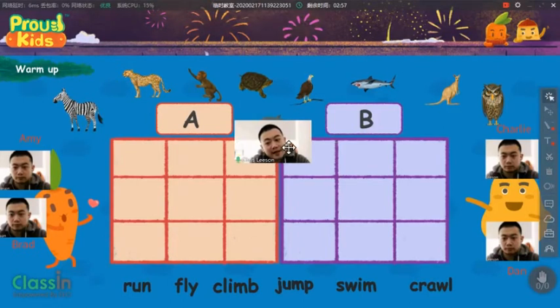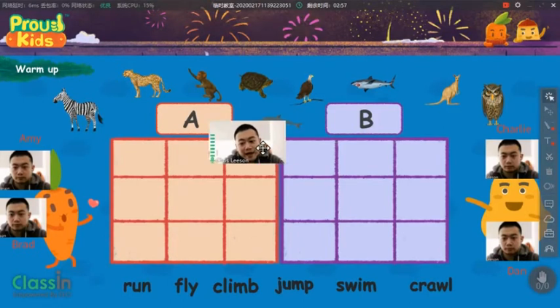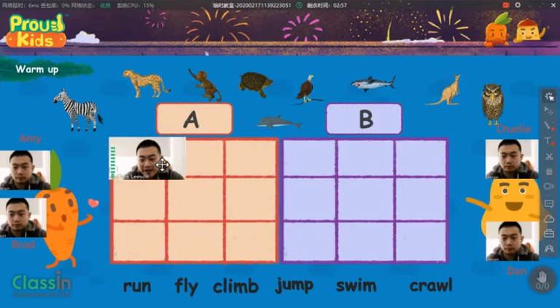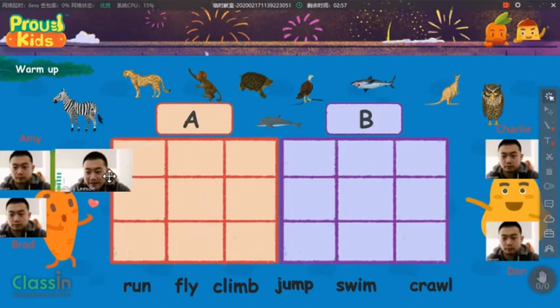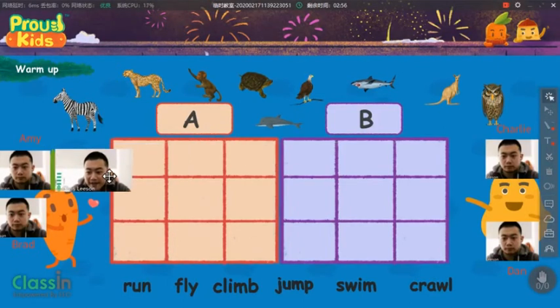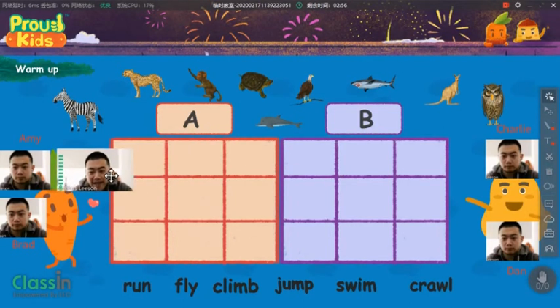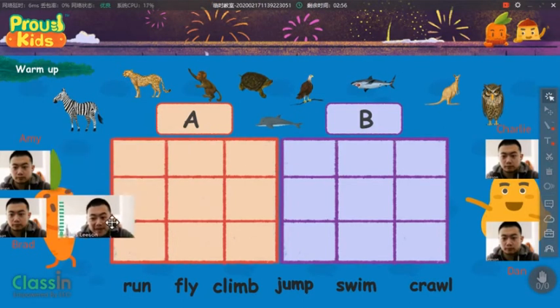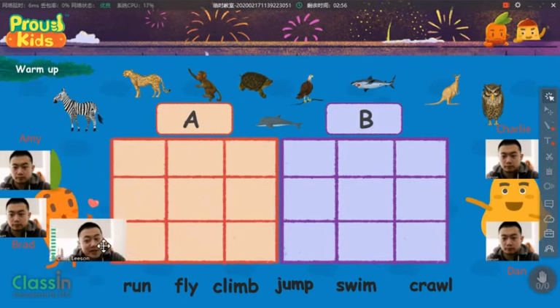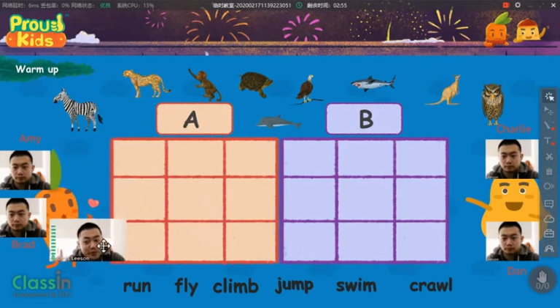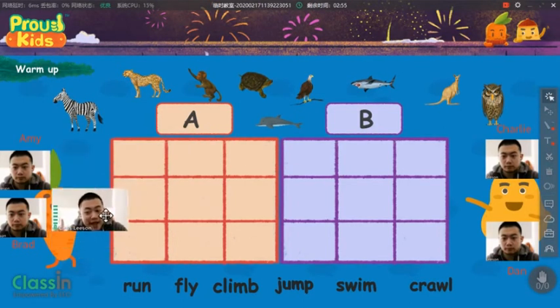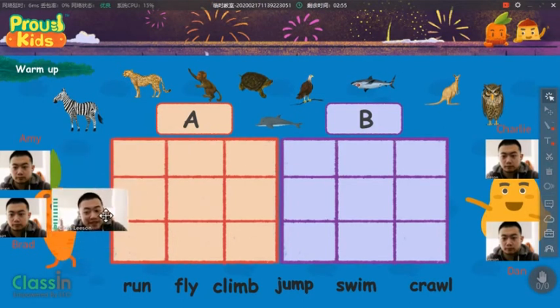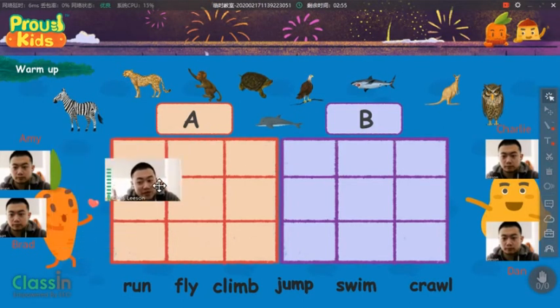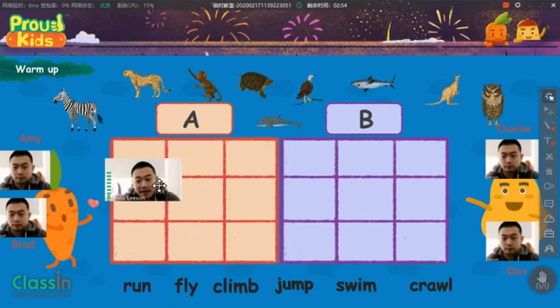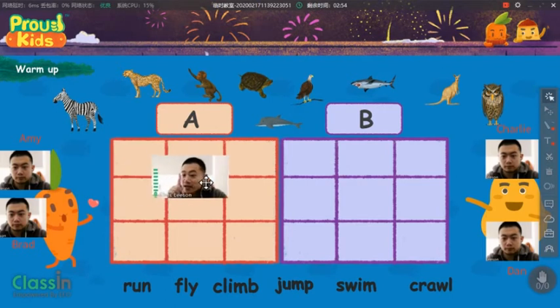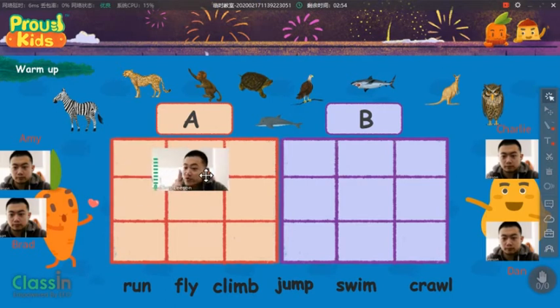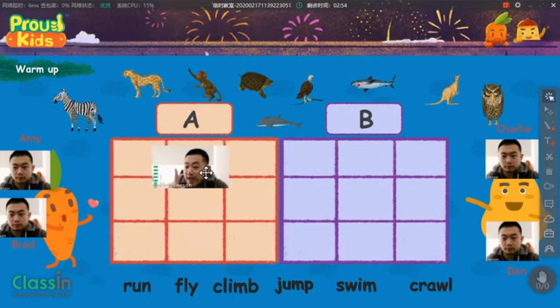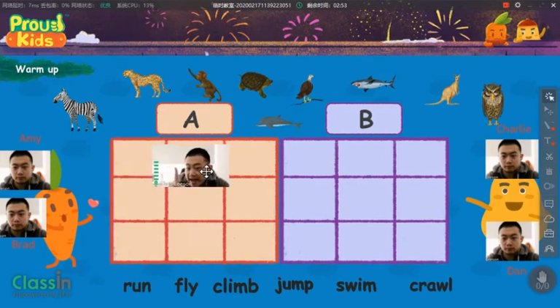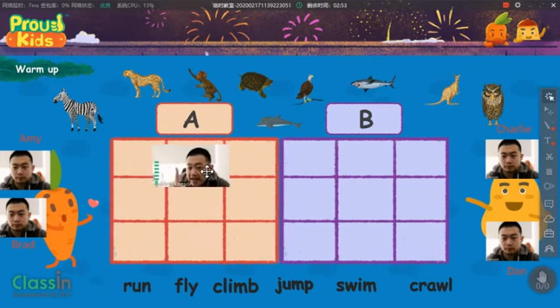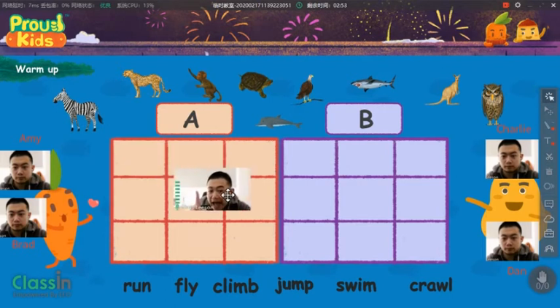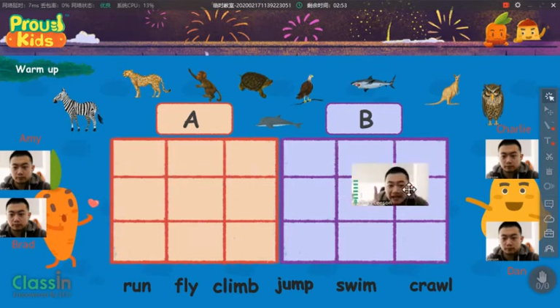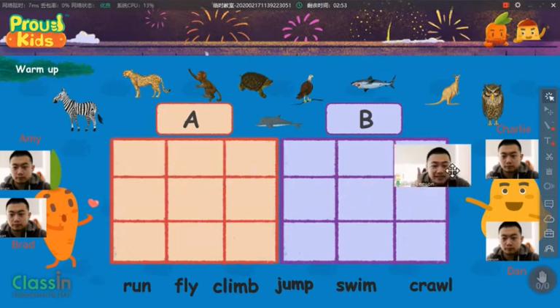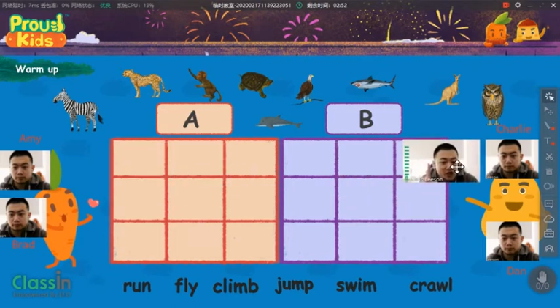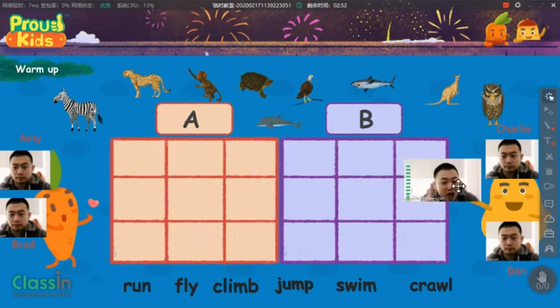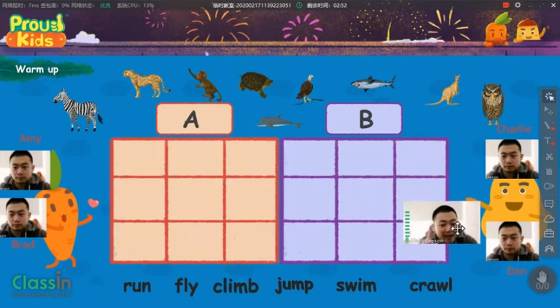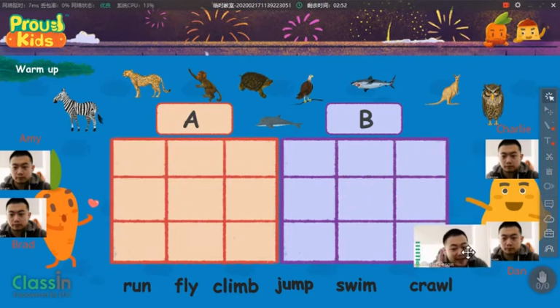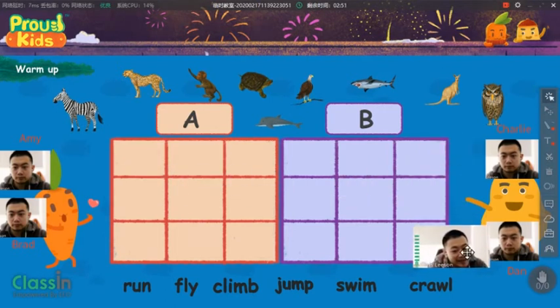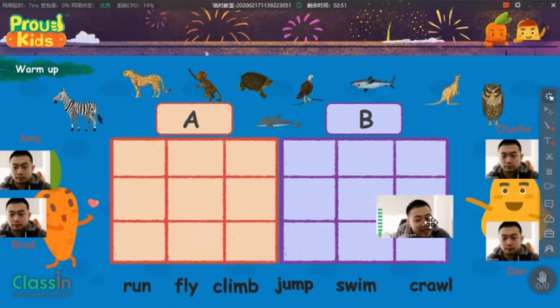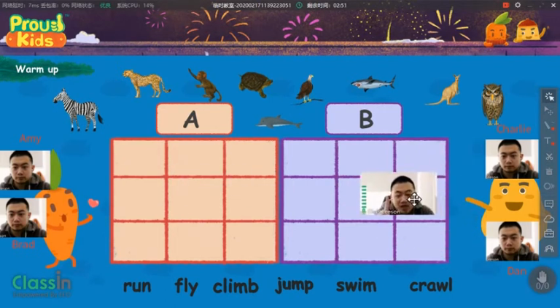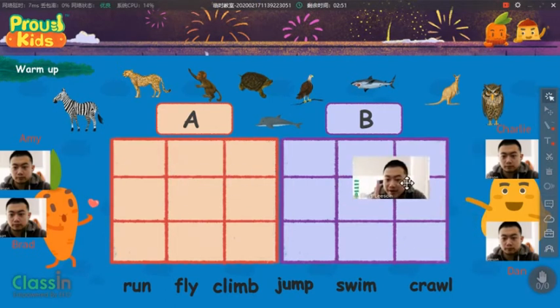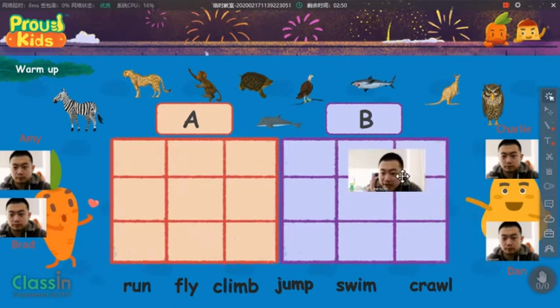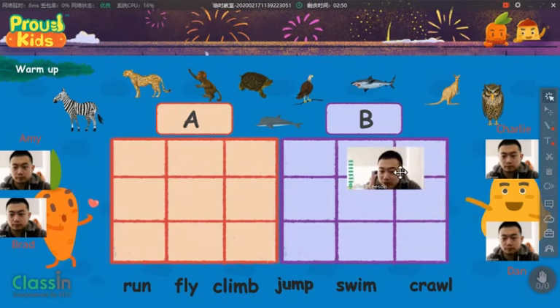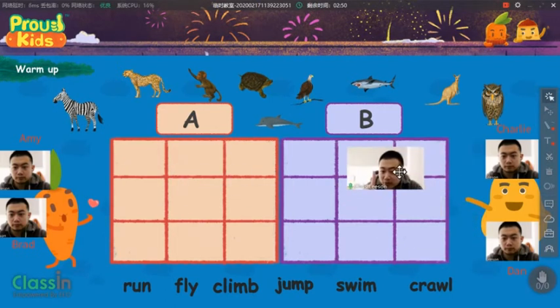Okay, now, Amy and Brad, you are in group A, and Charlie and Dan, you are in group B.